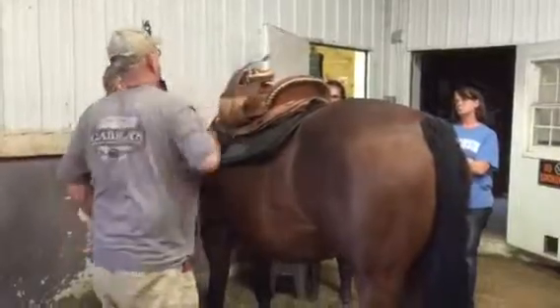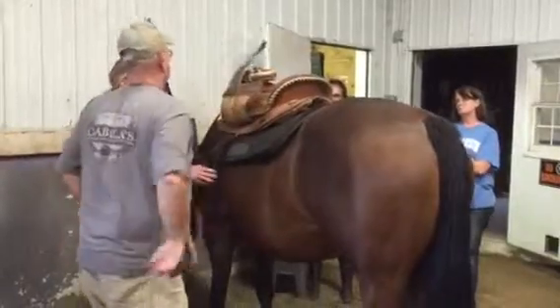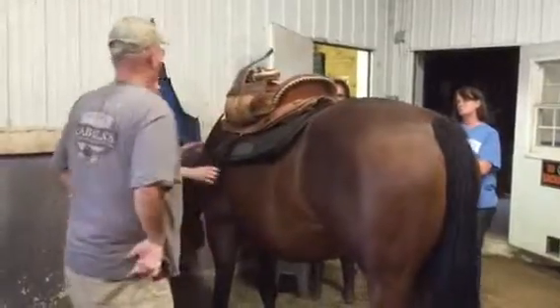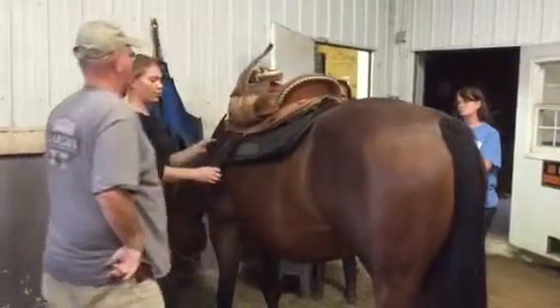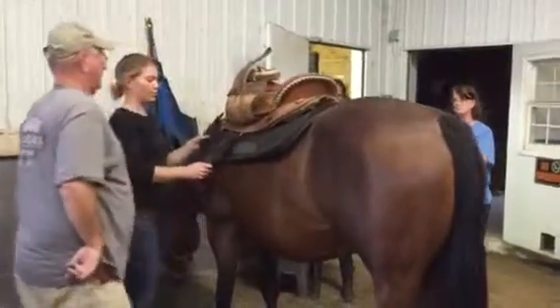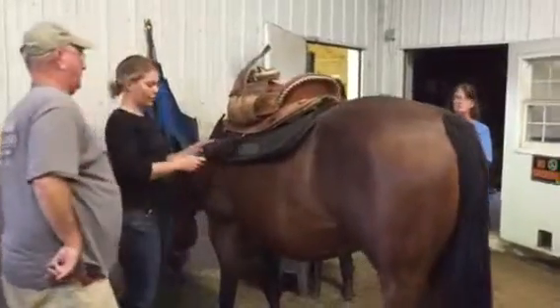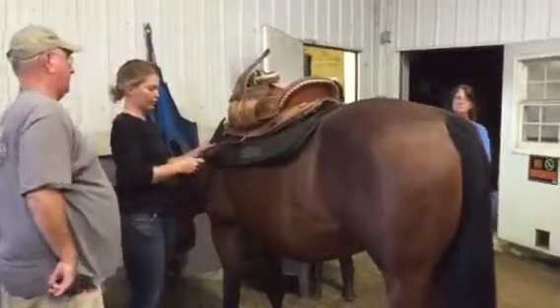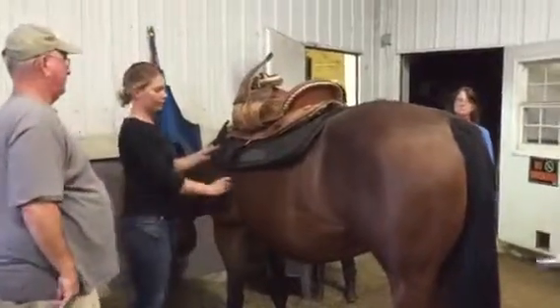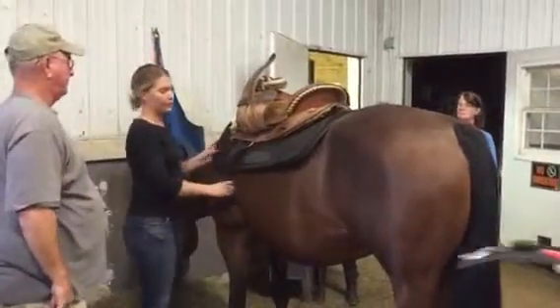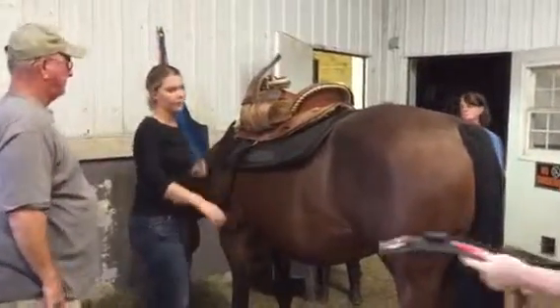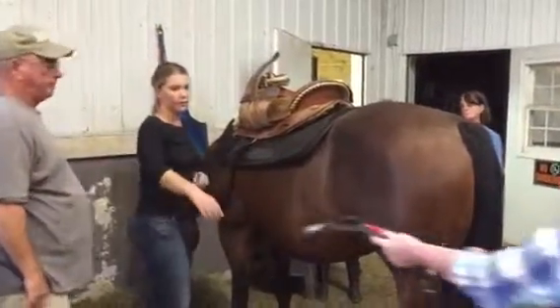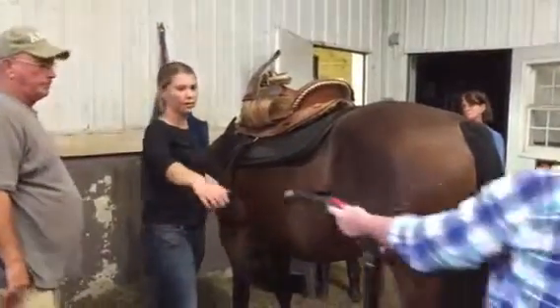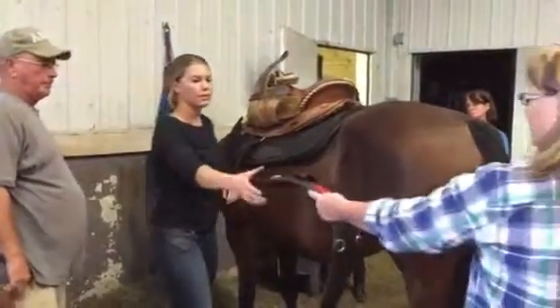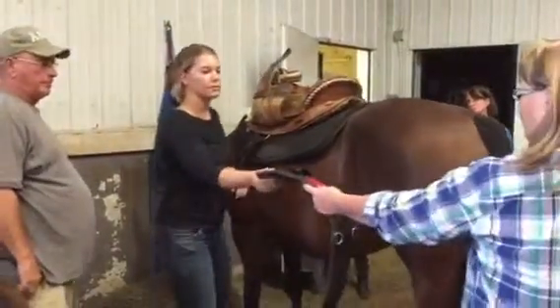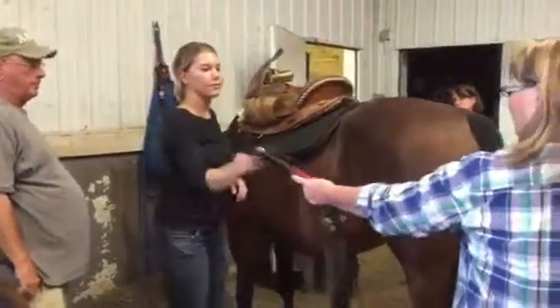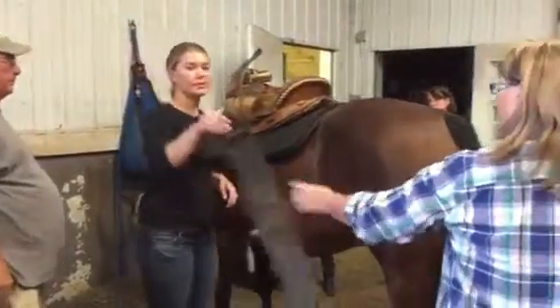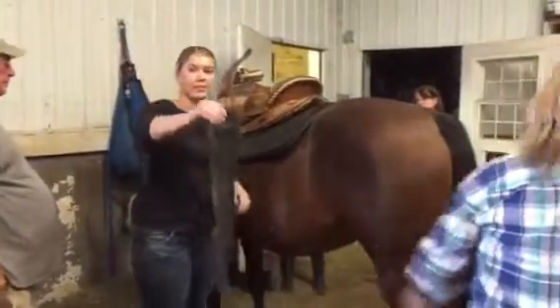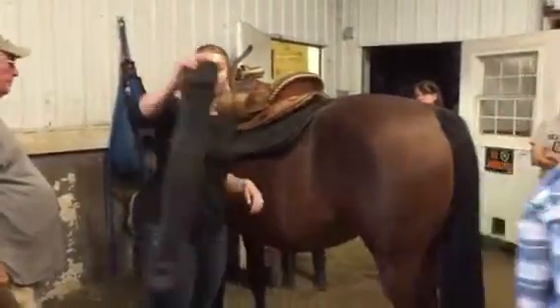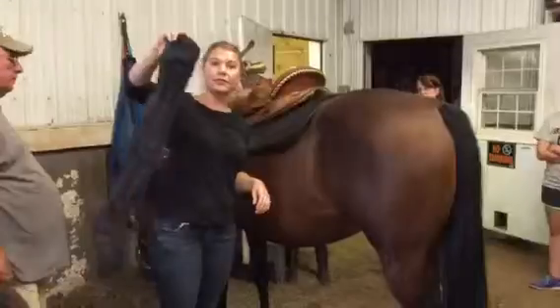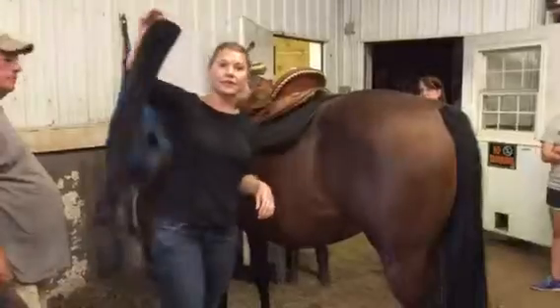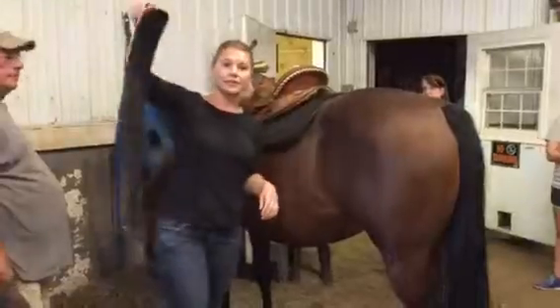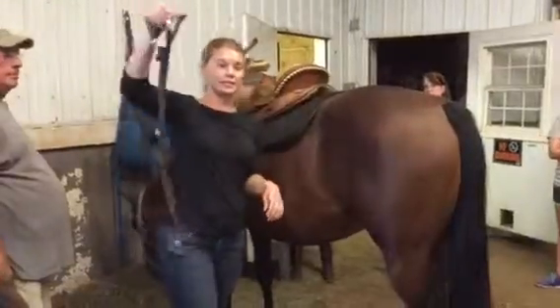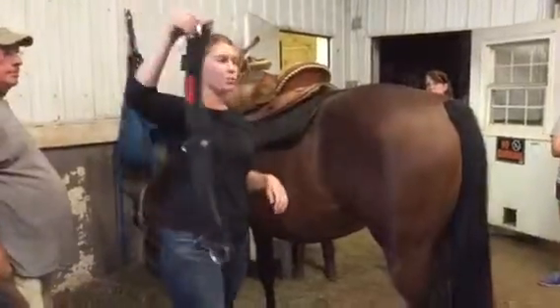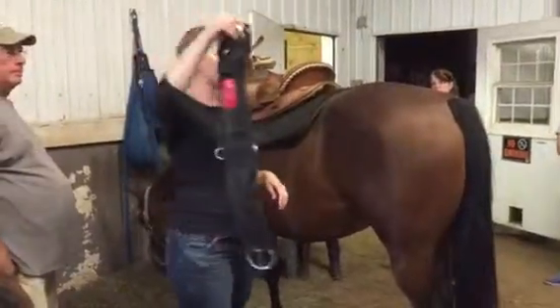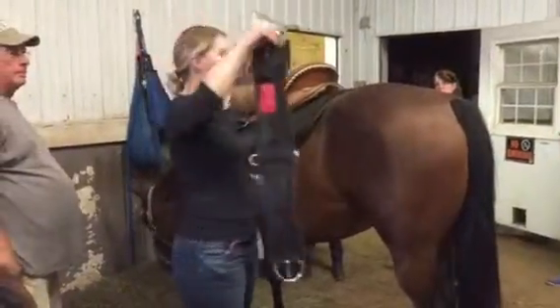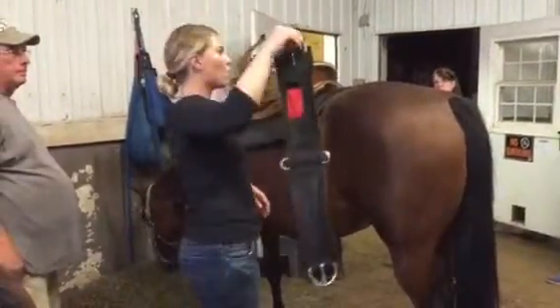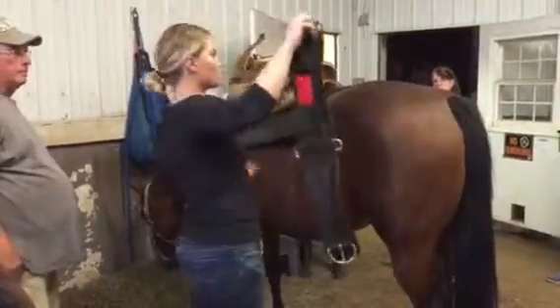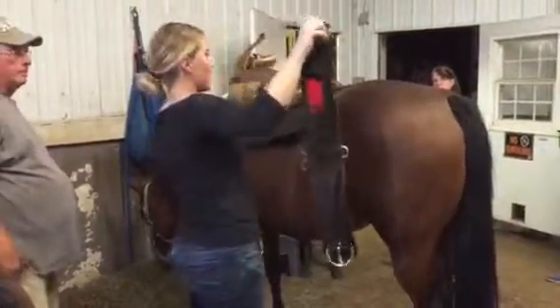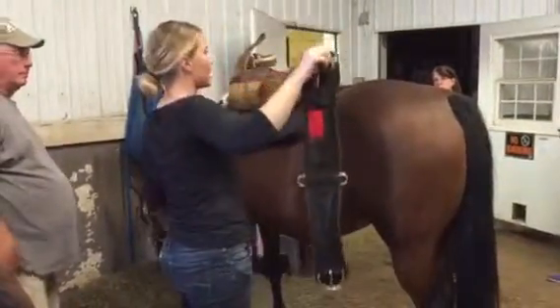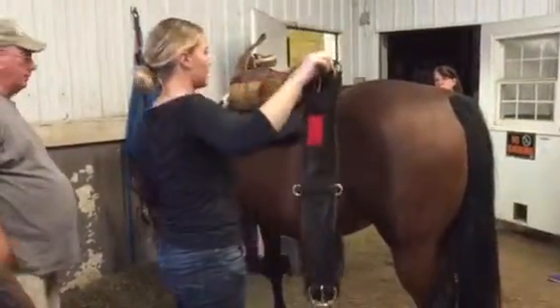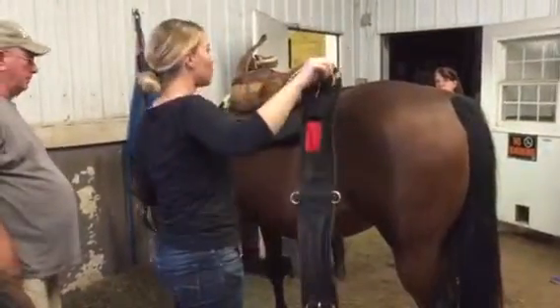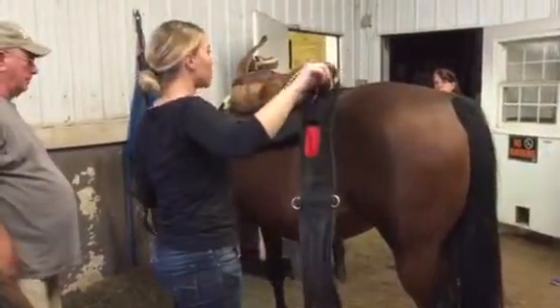Alright, and then we need the girth. So this is the girth, and this is what holds the saddle in place on the horse.